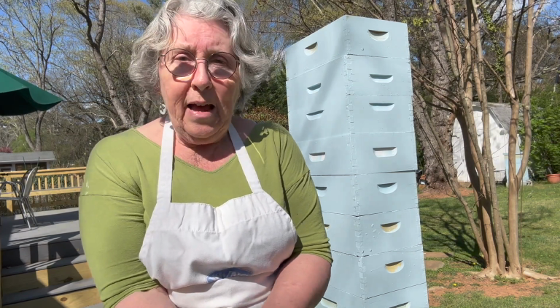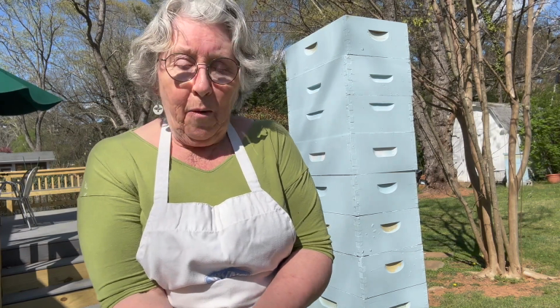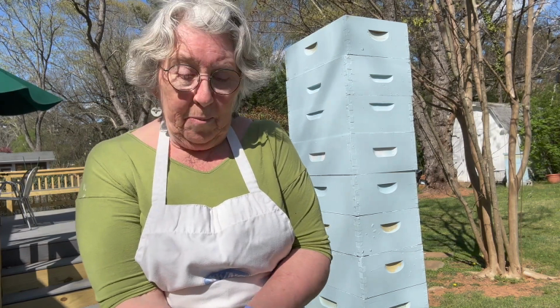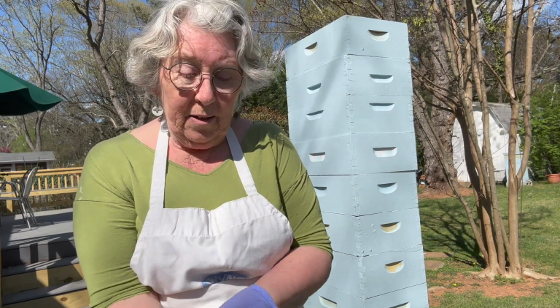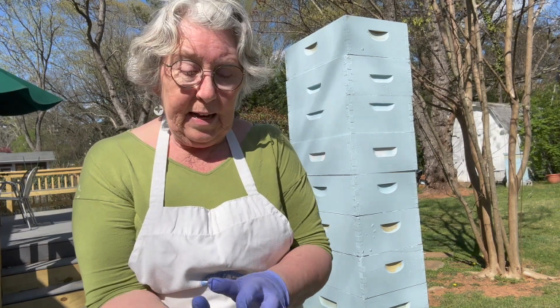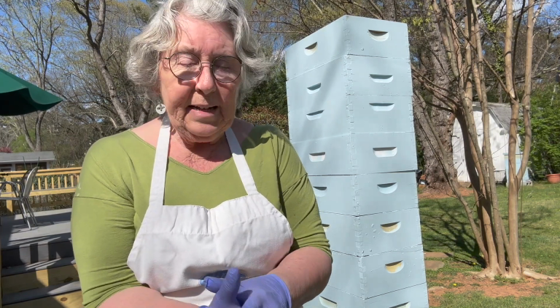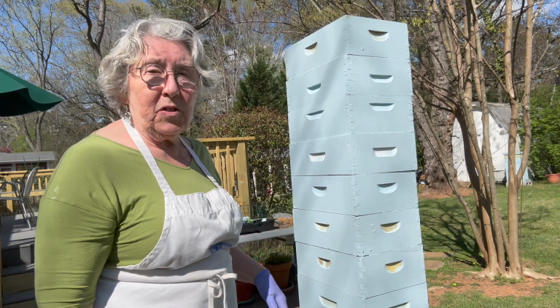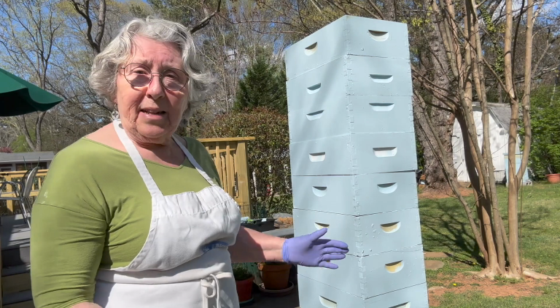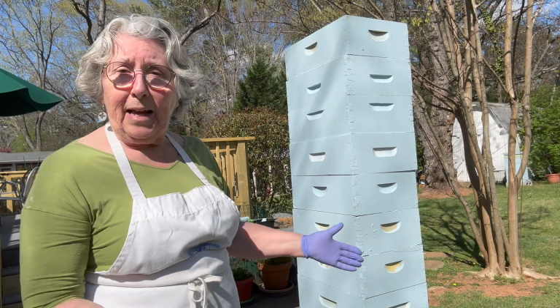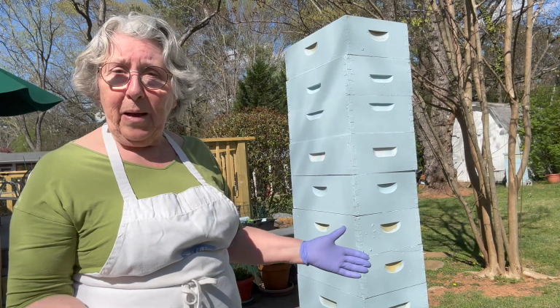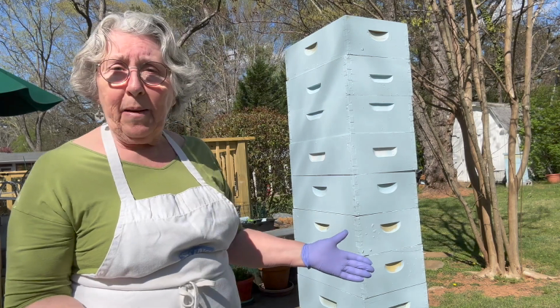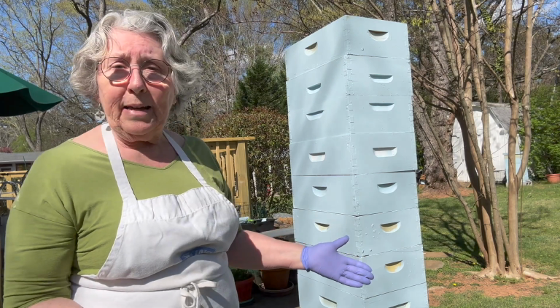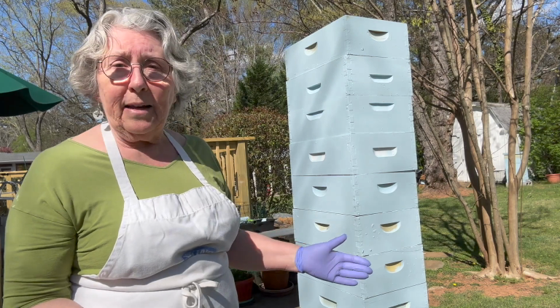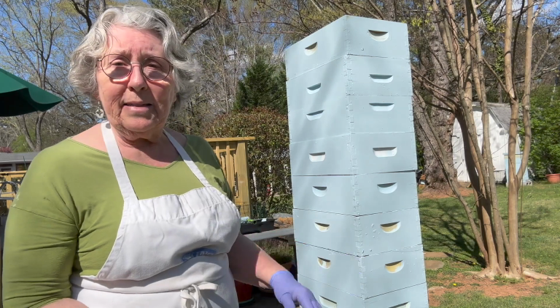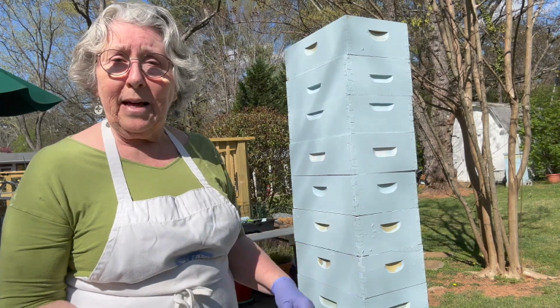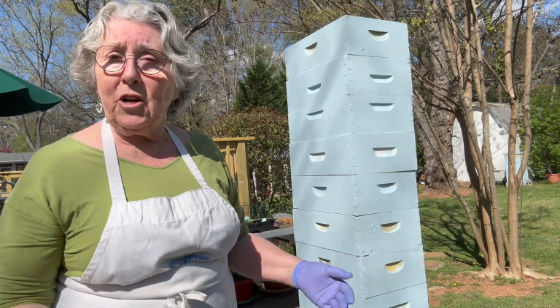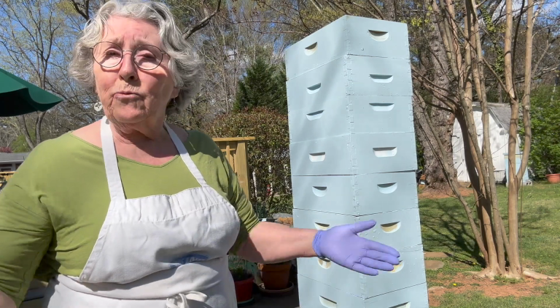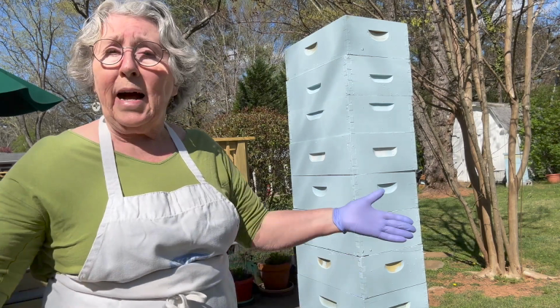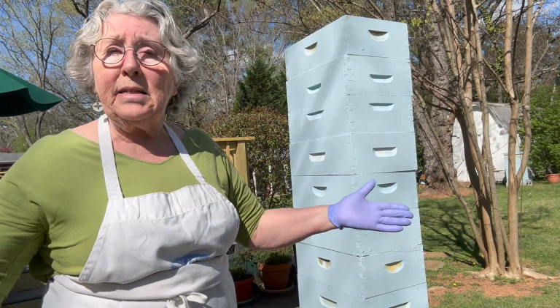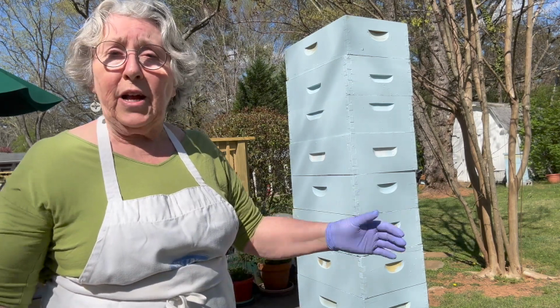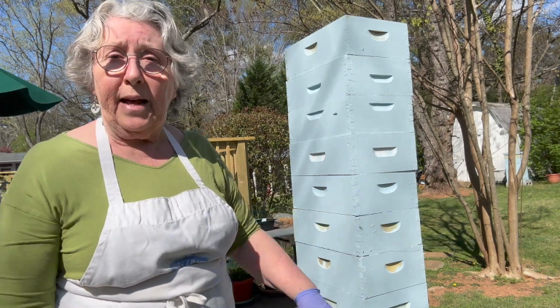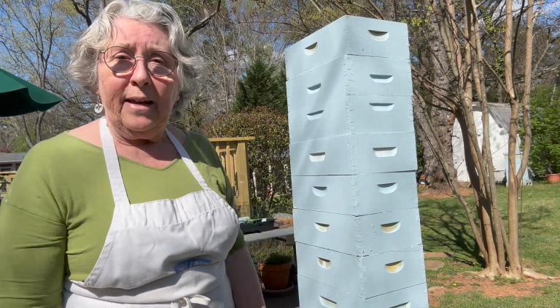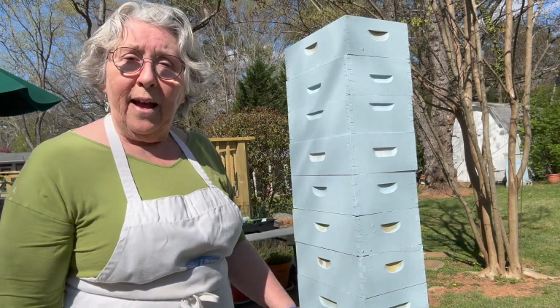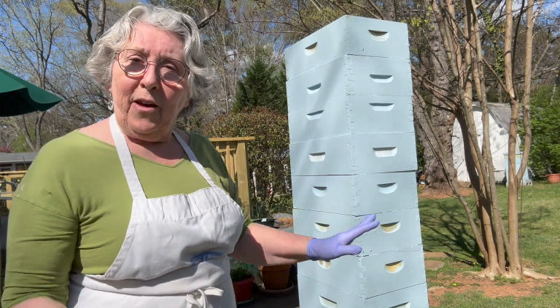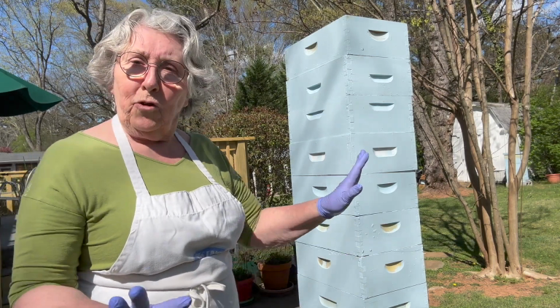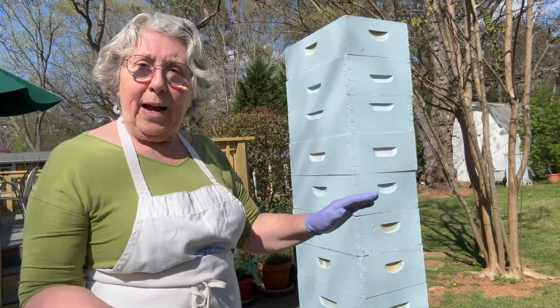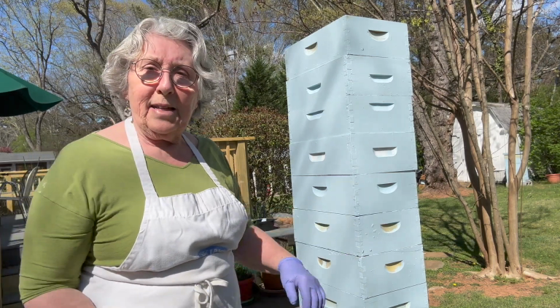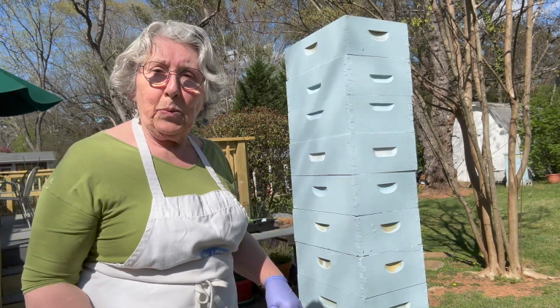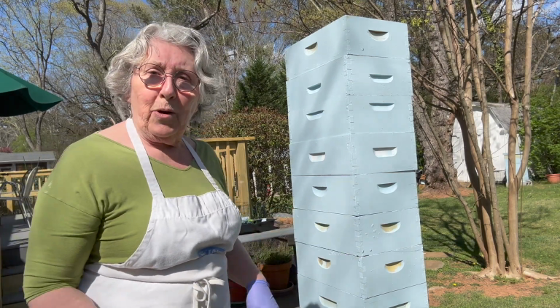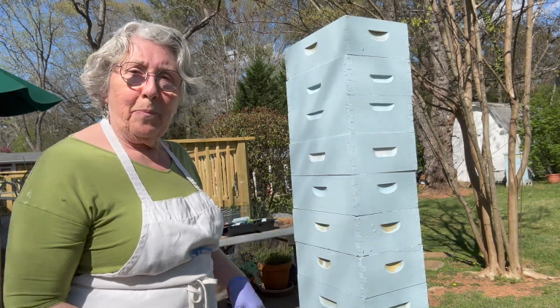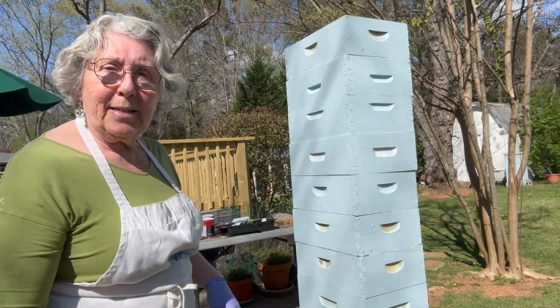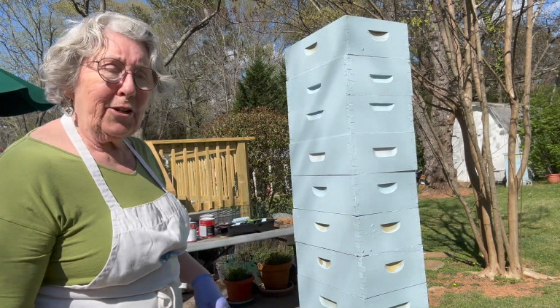I want them to look nice, so I decided to paint mine yellow. It's a color called Rise and Shine. I thought — great, this is what I want the bees to do.